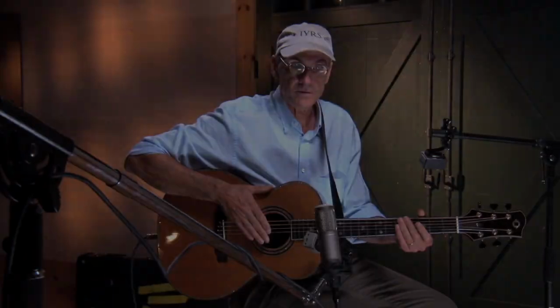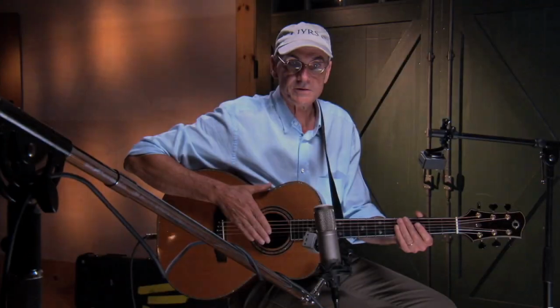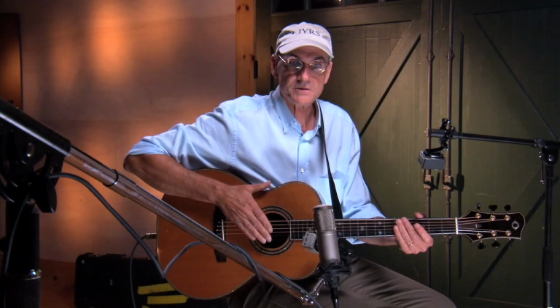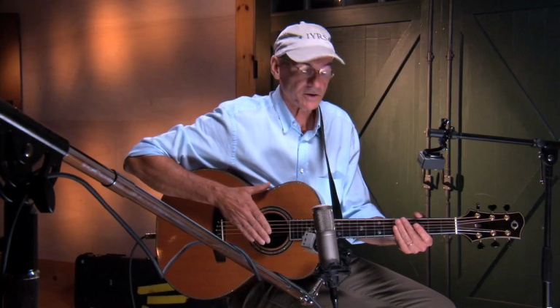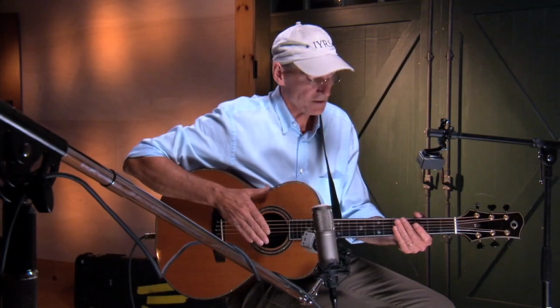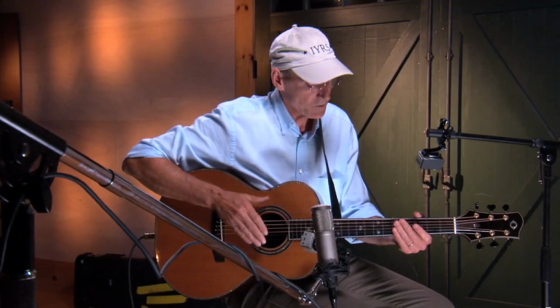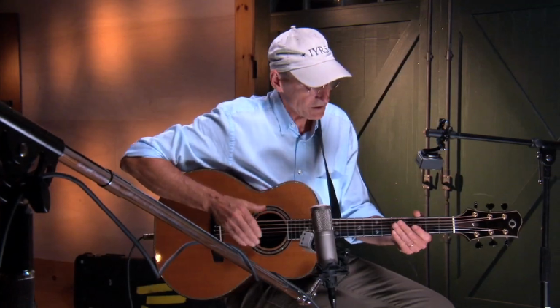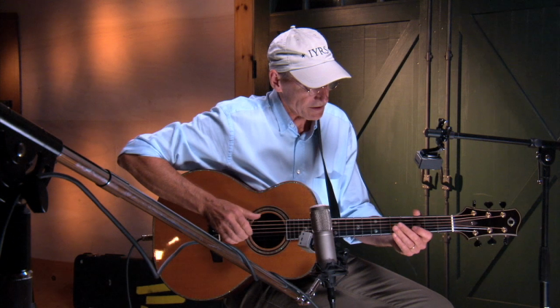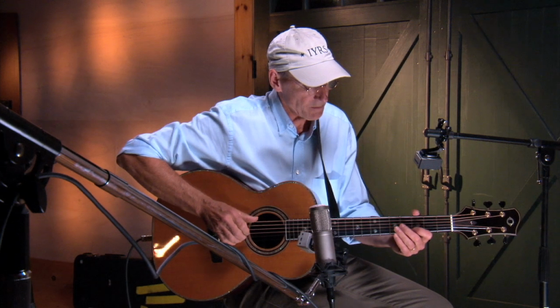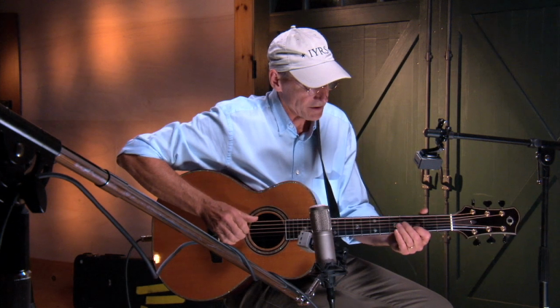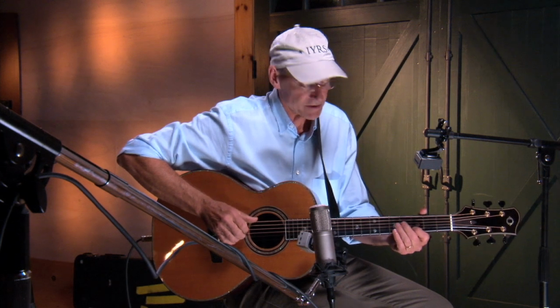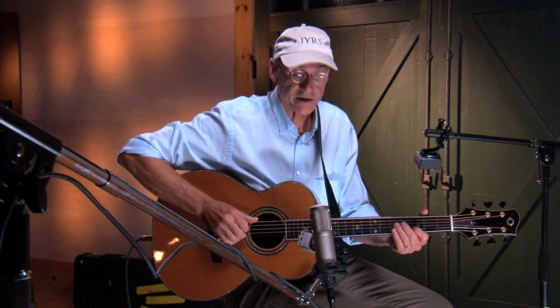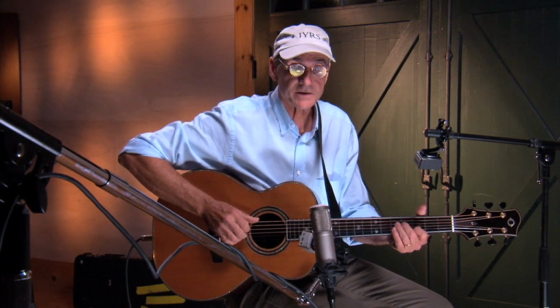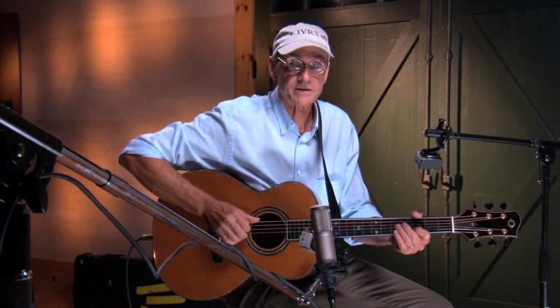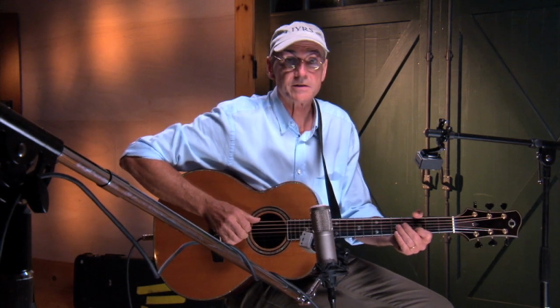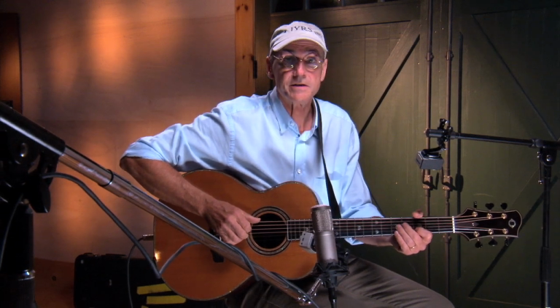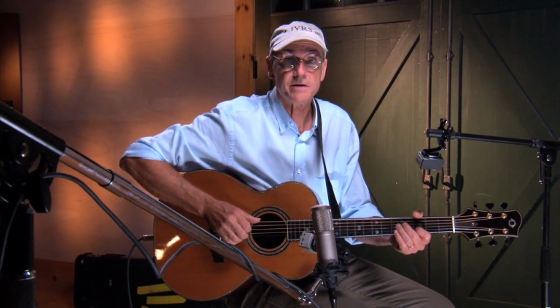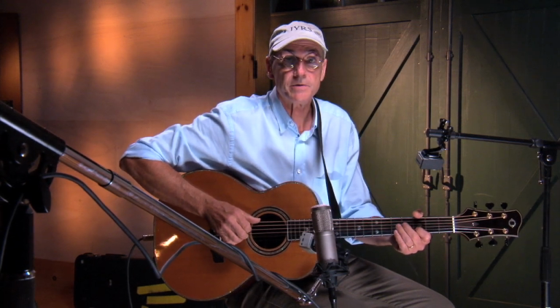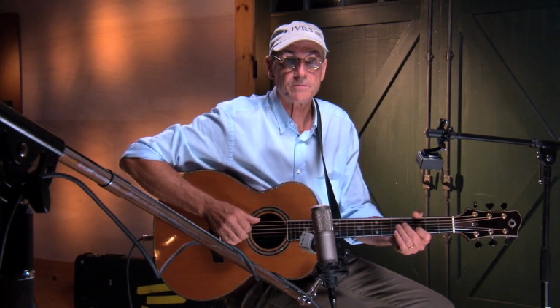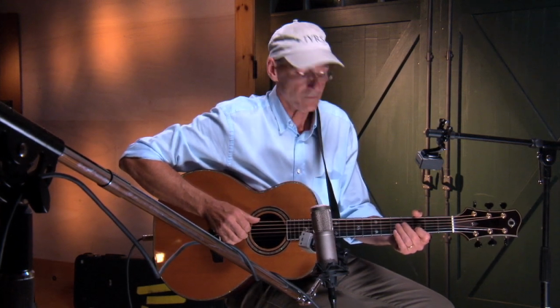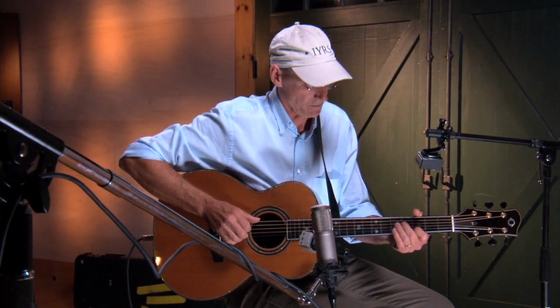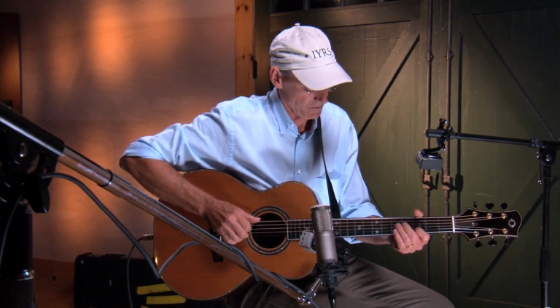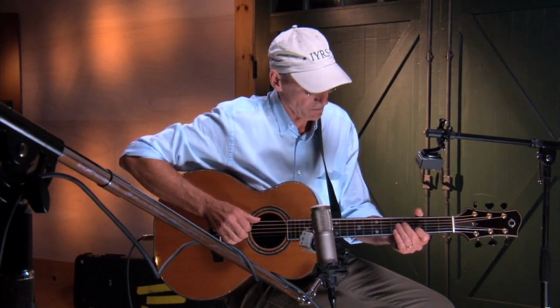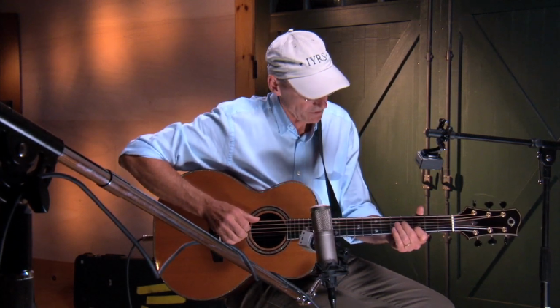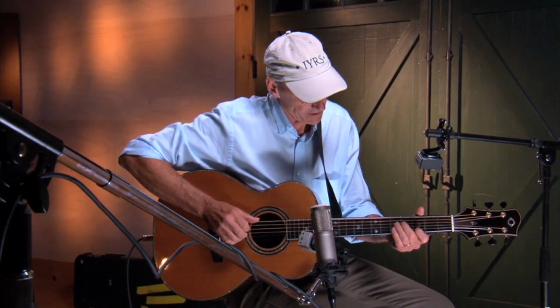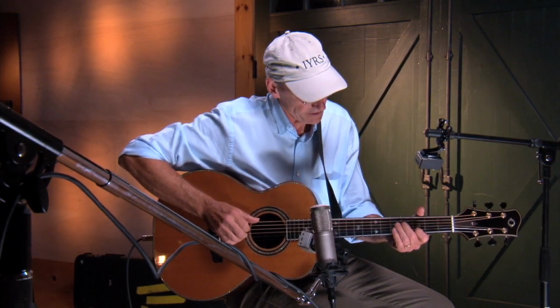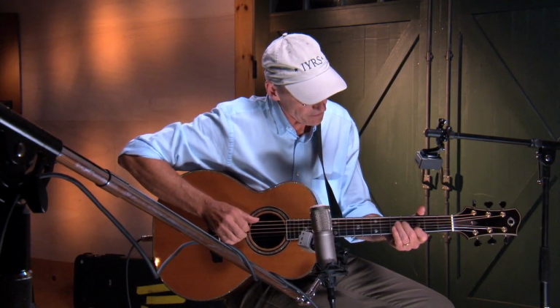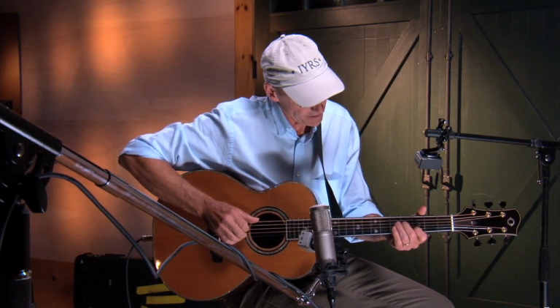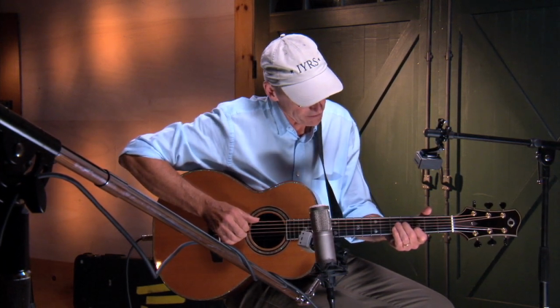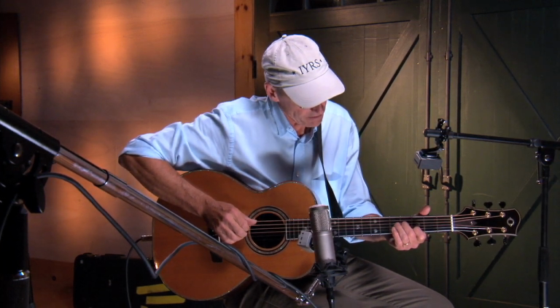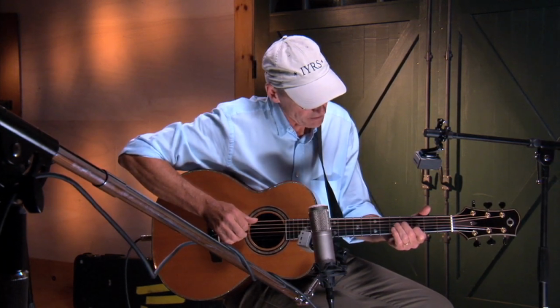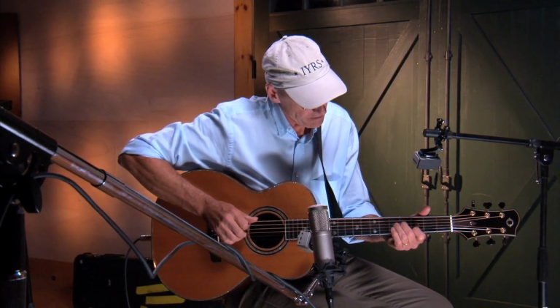This is a little riff in E minor. It's actually in D, but we're calling it E minor.